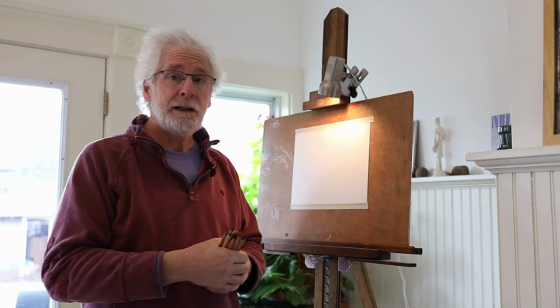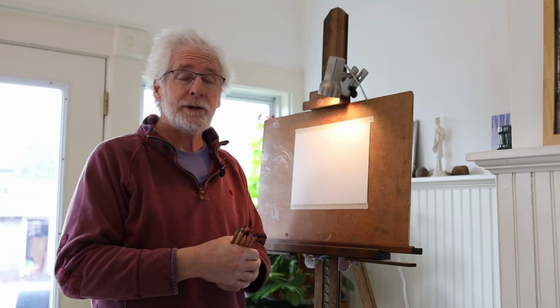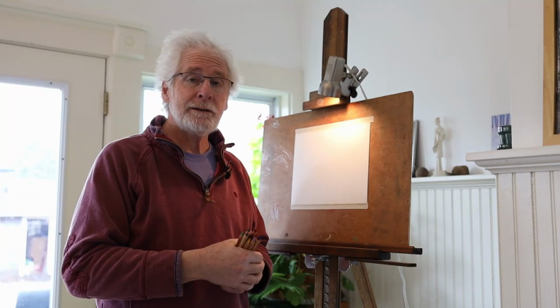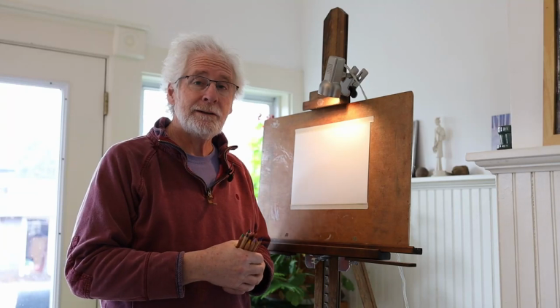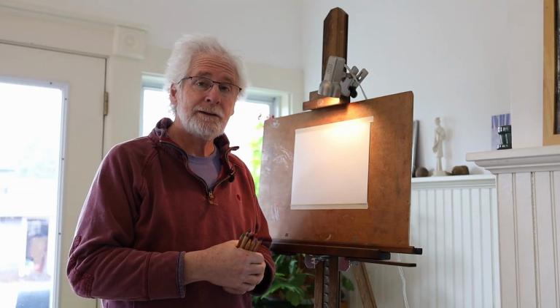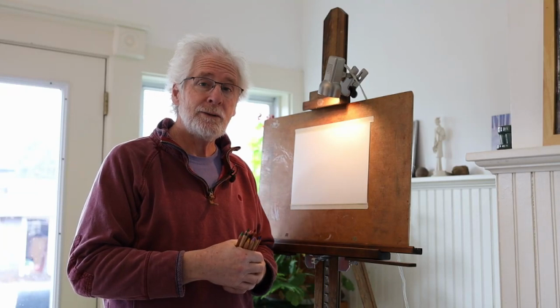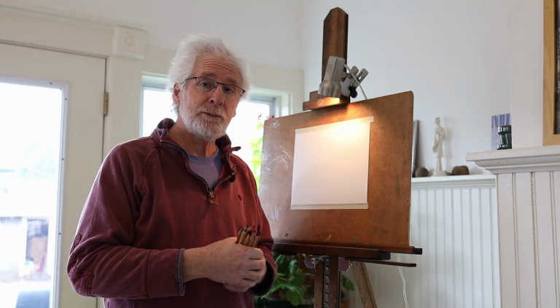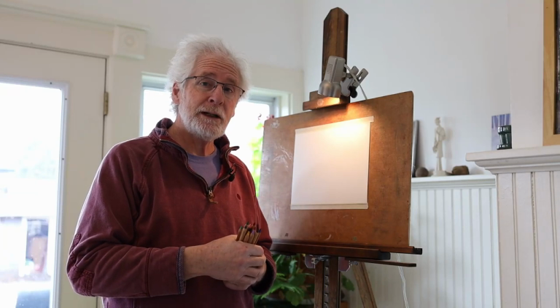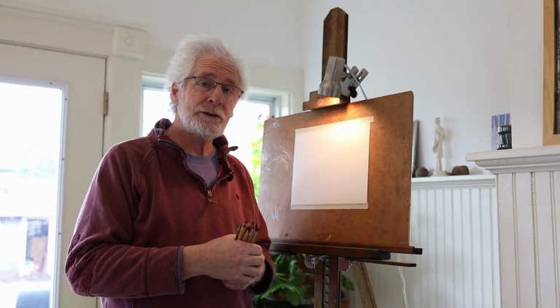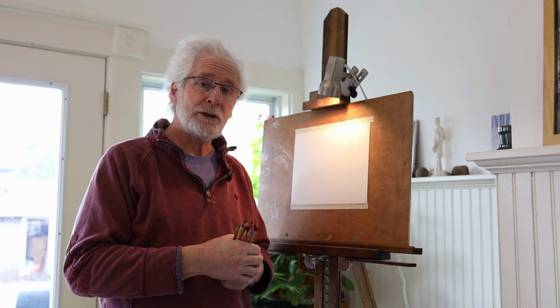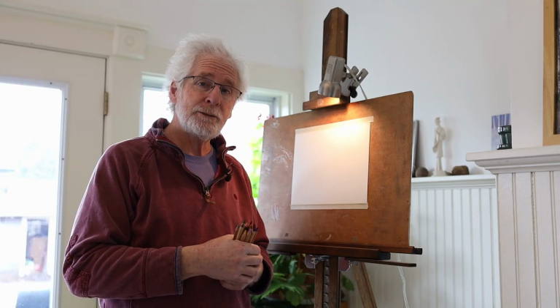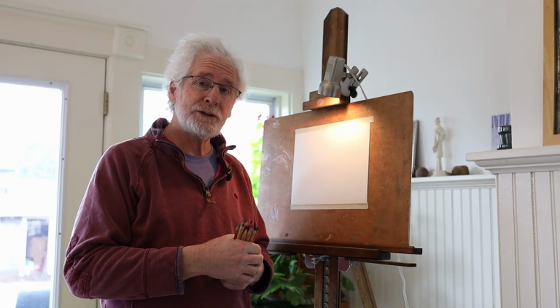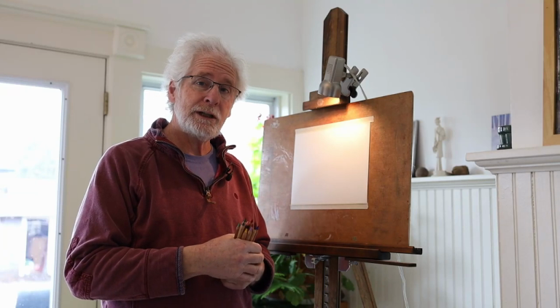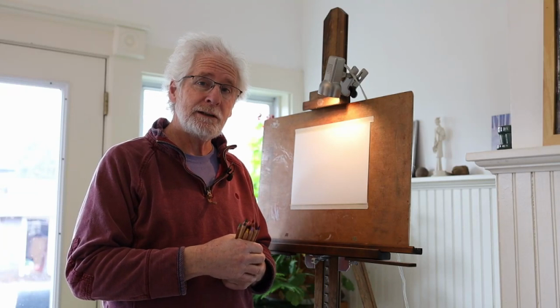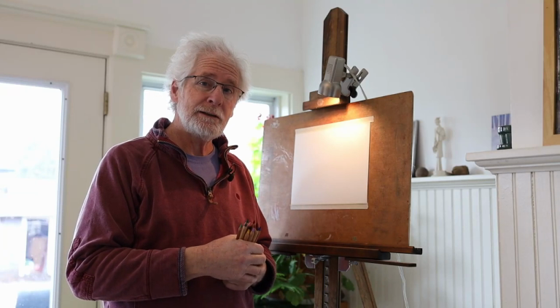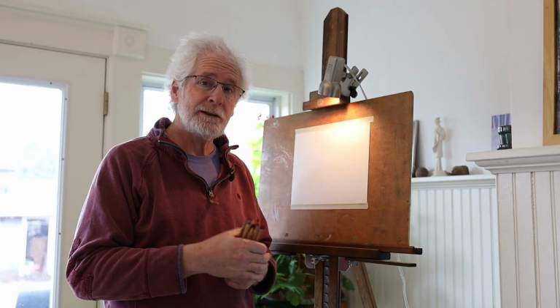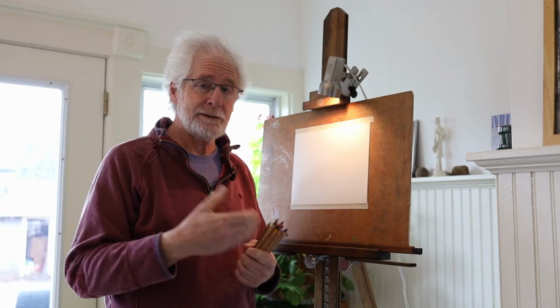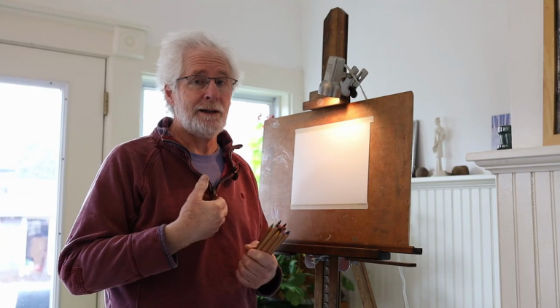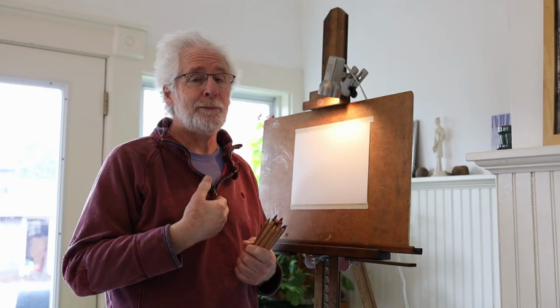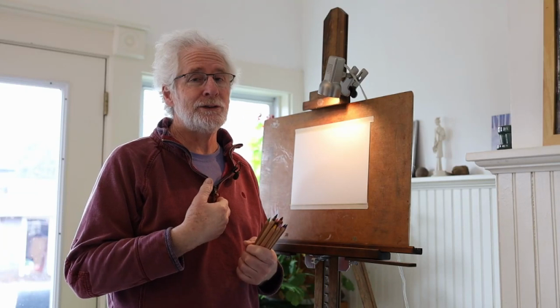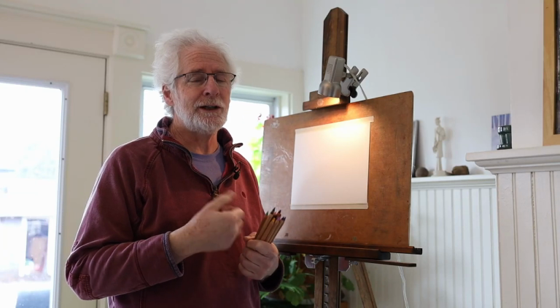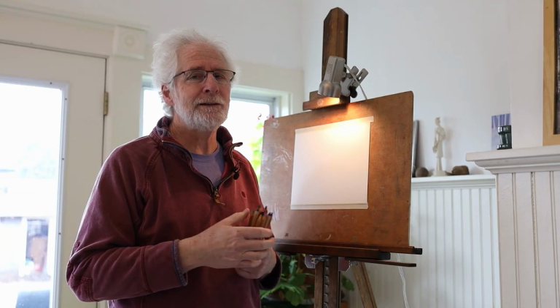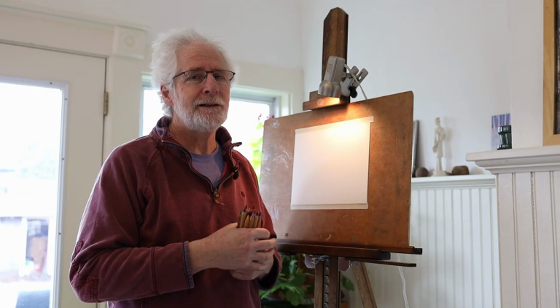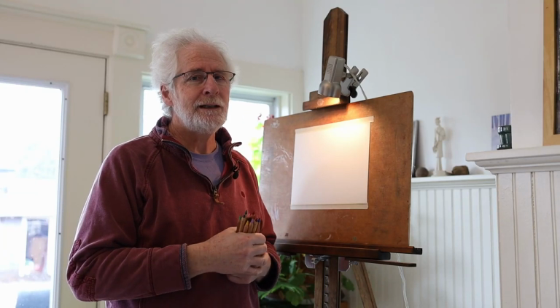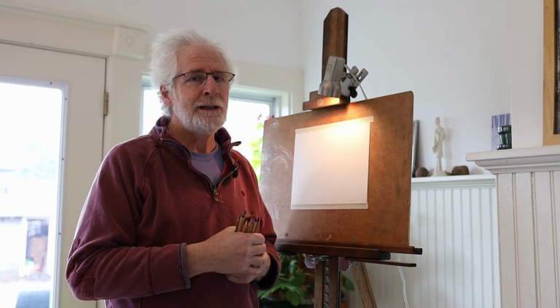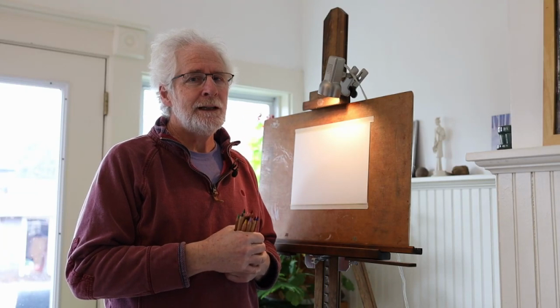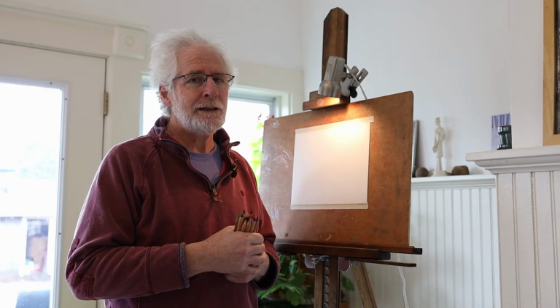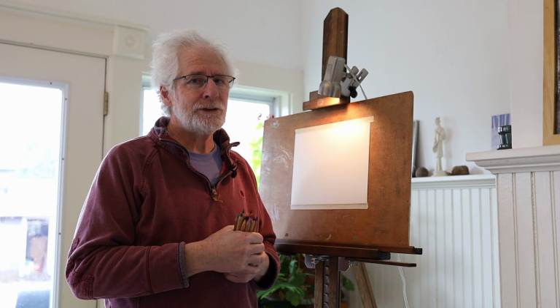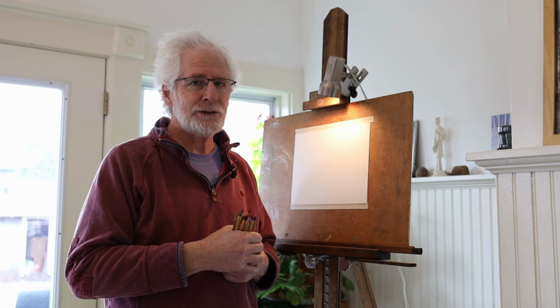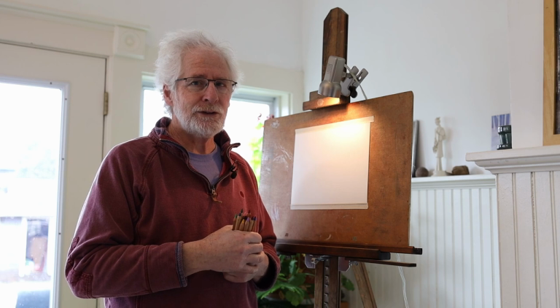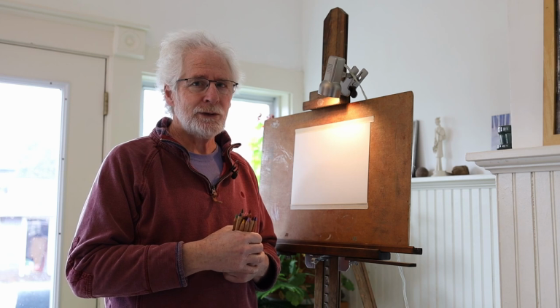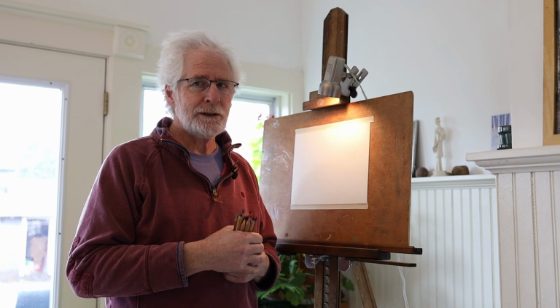Hello again. Welcome back to Drawing with Mr. Kane. I'm Mr. Kane, and it's good to see you again.